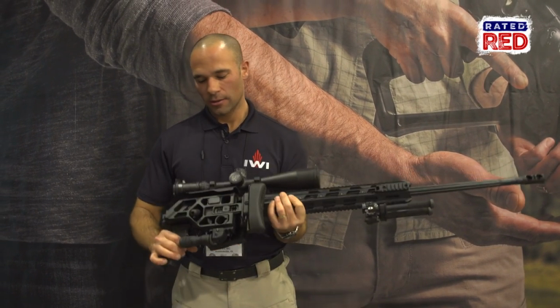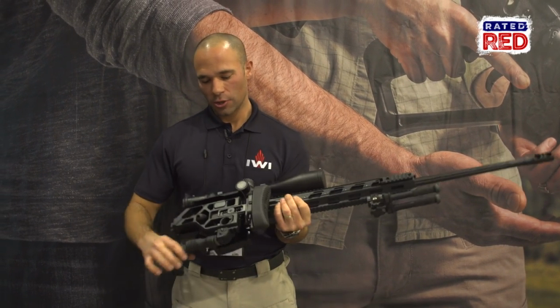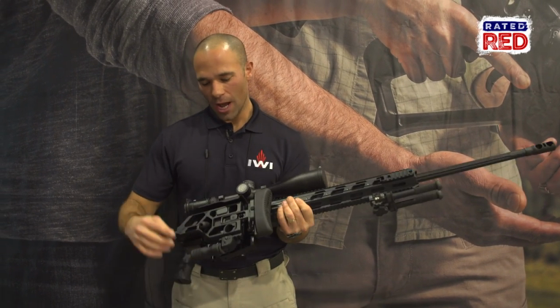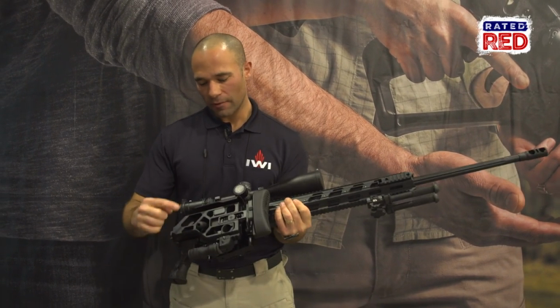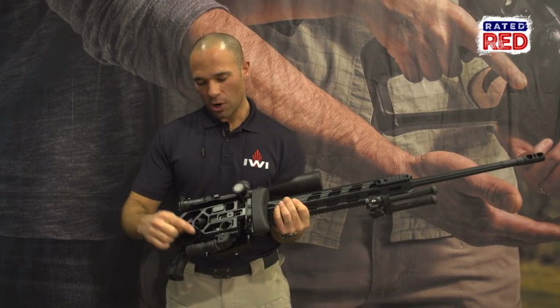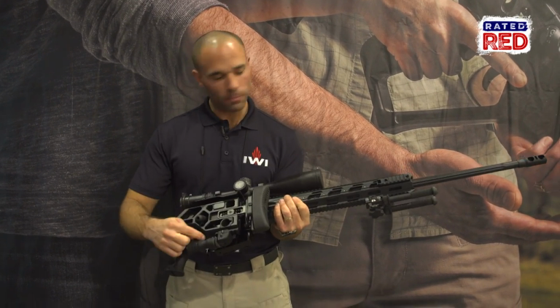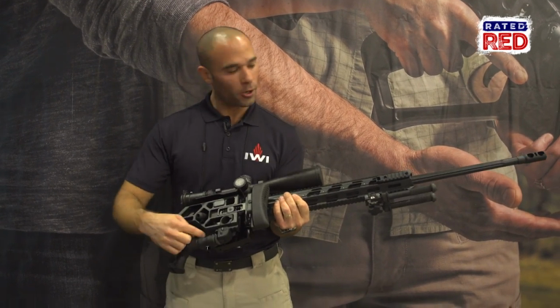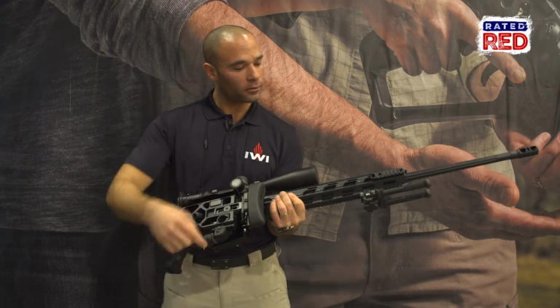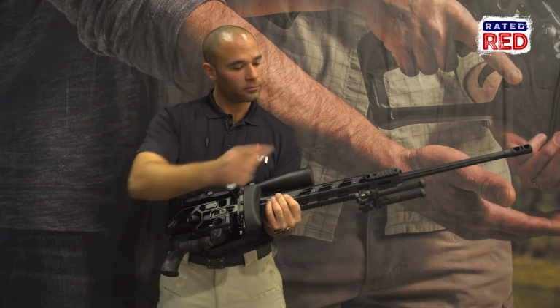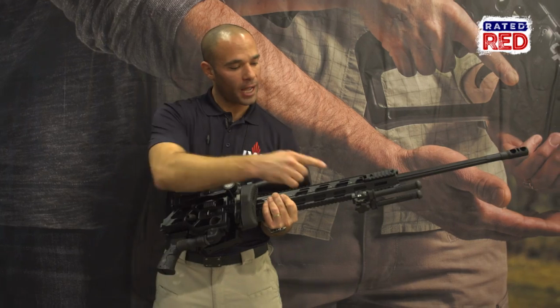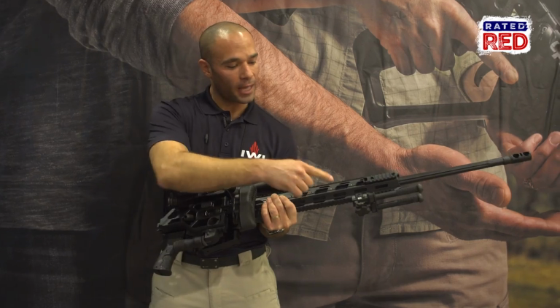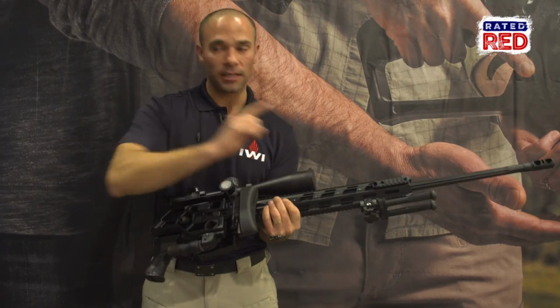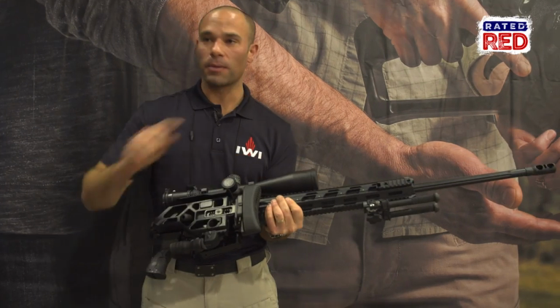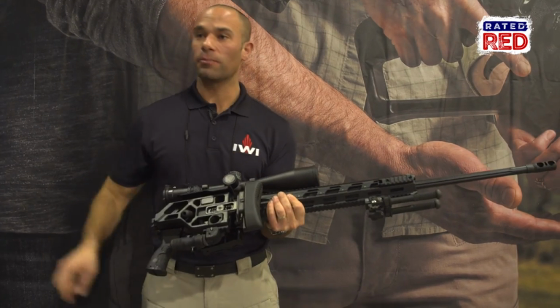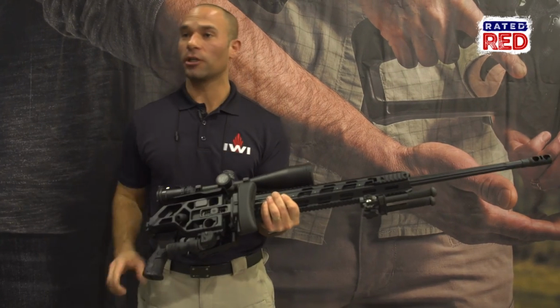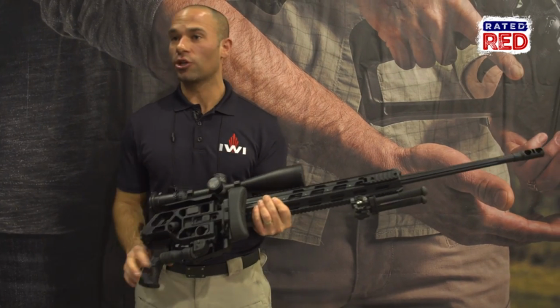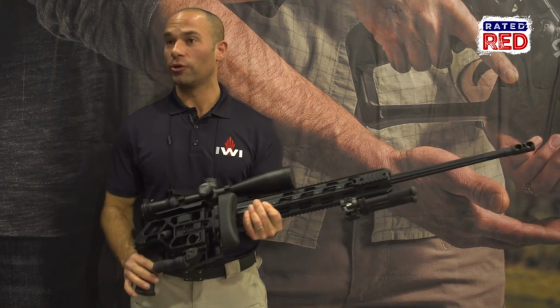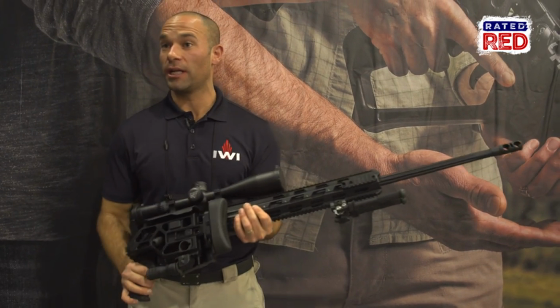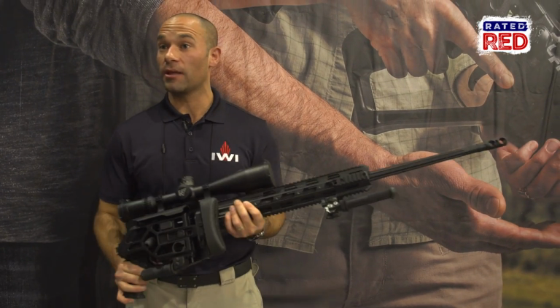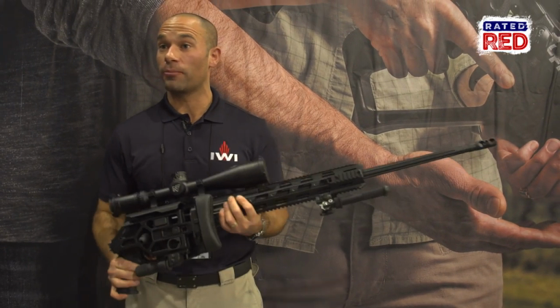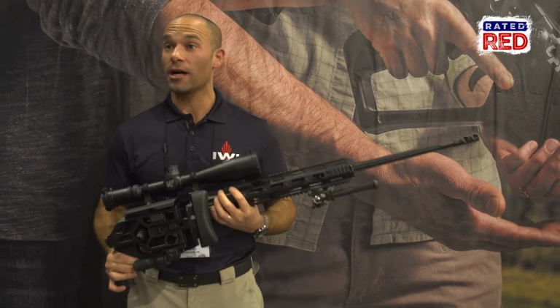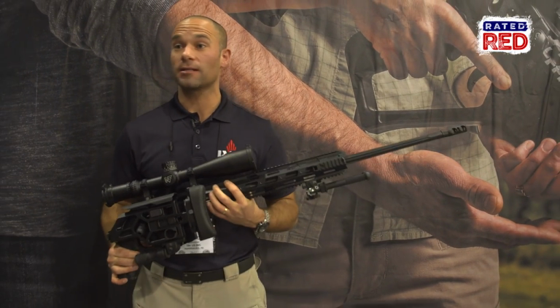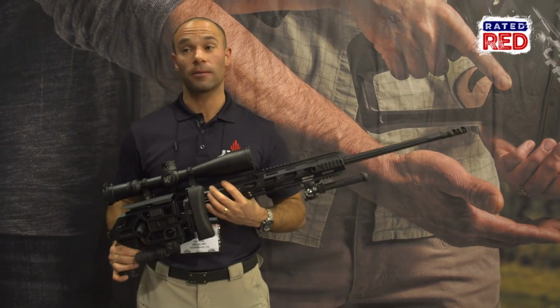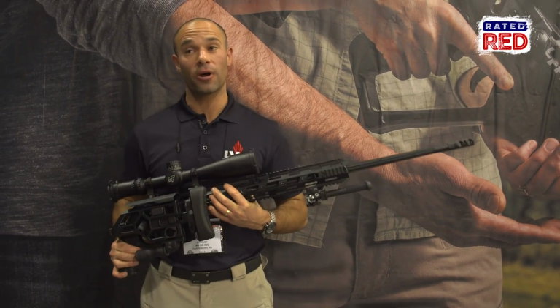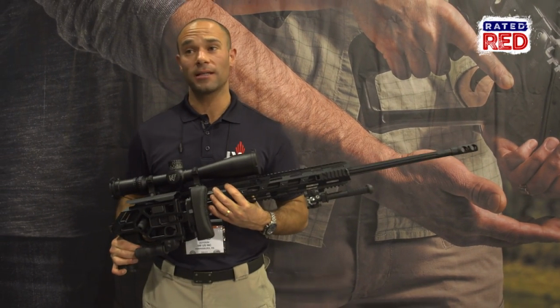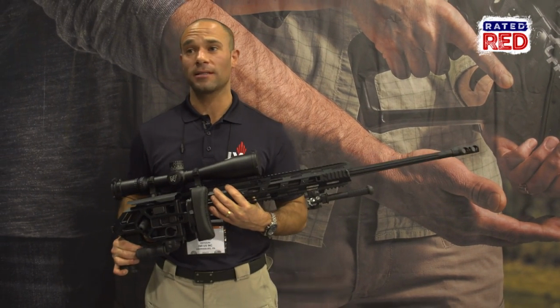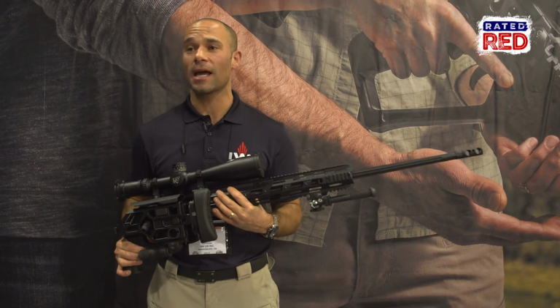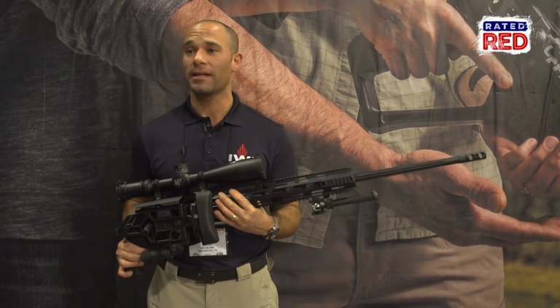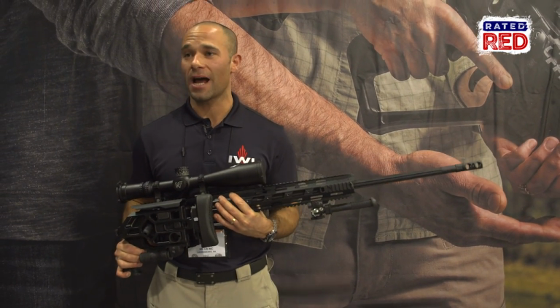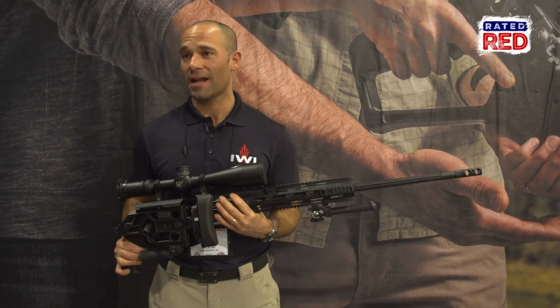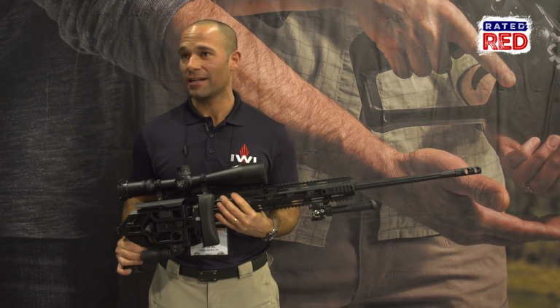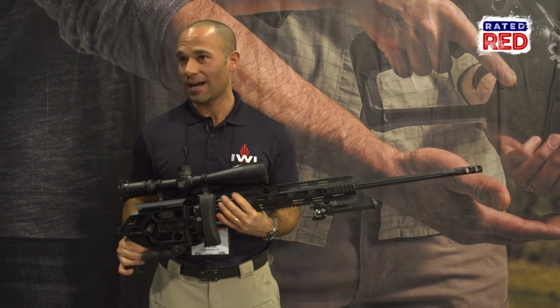You have a monopod Atlas bipod included in the price, and the price is $89.99.